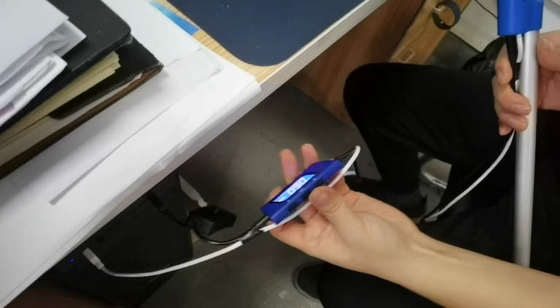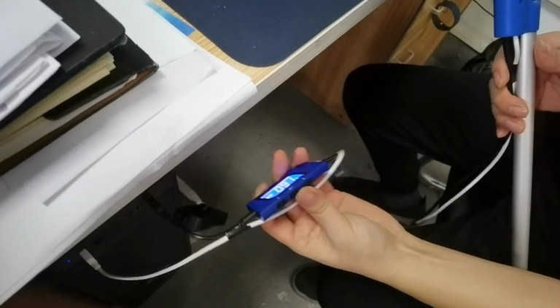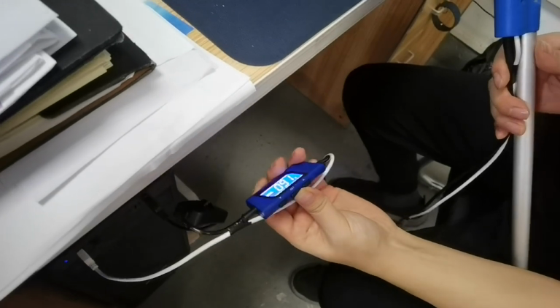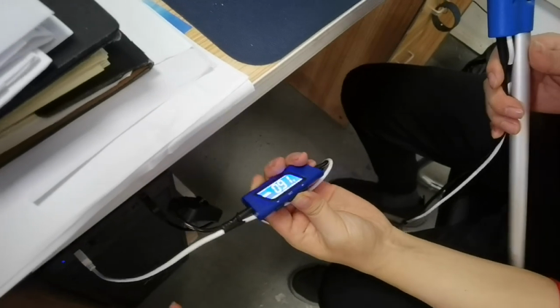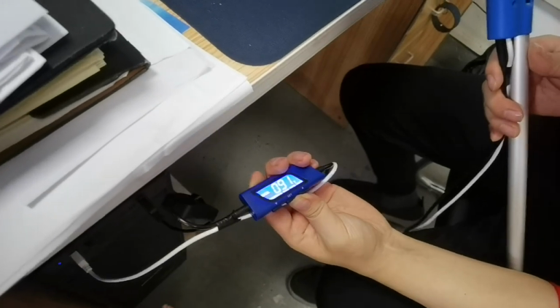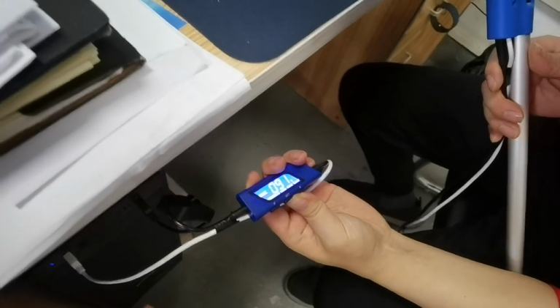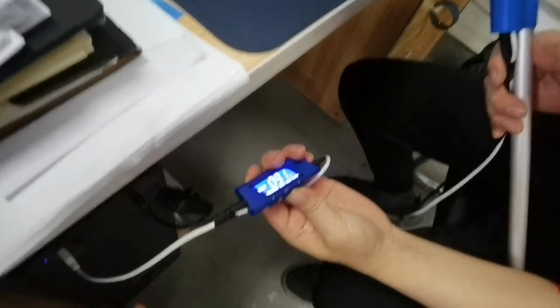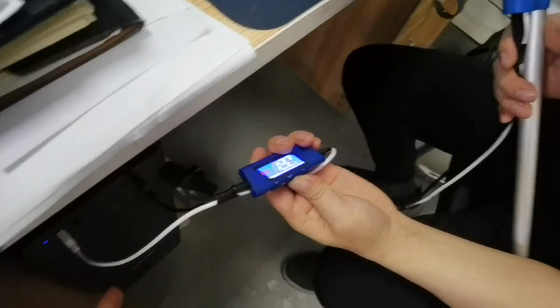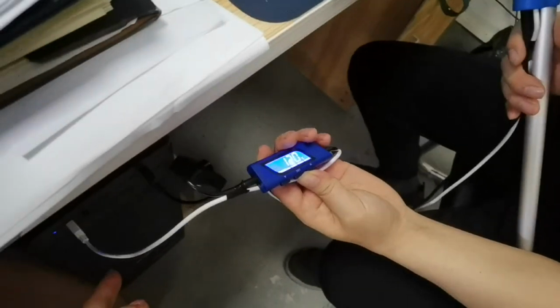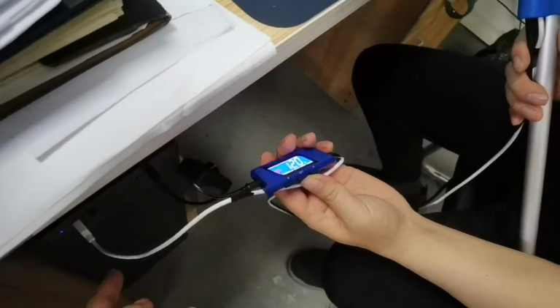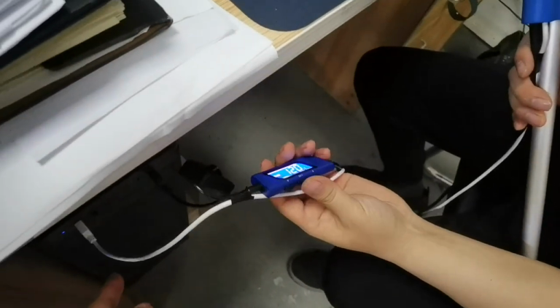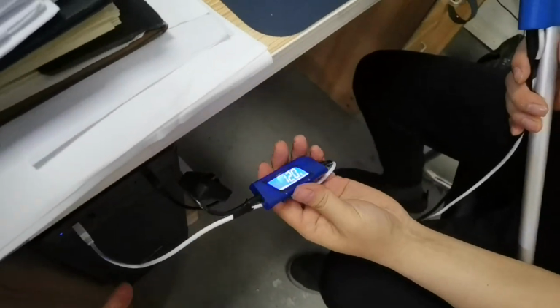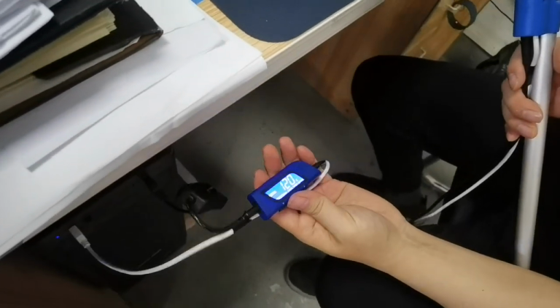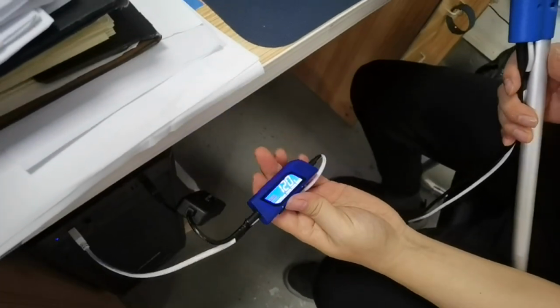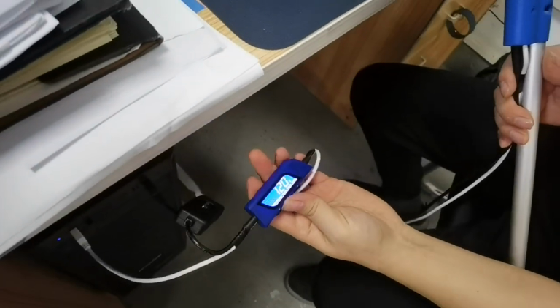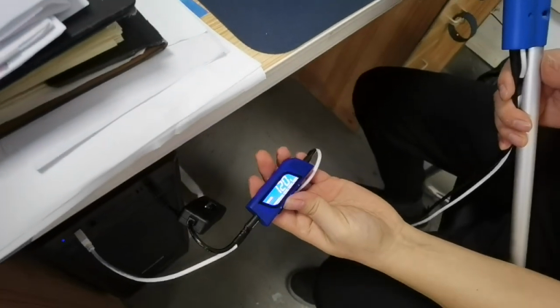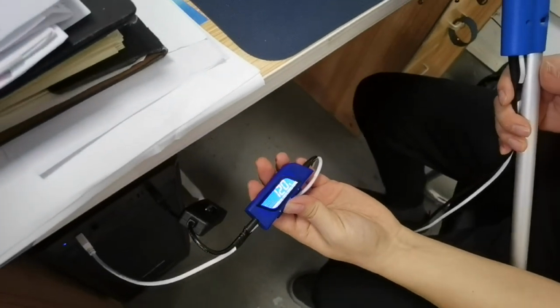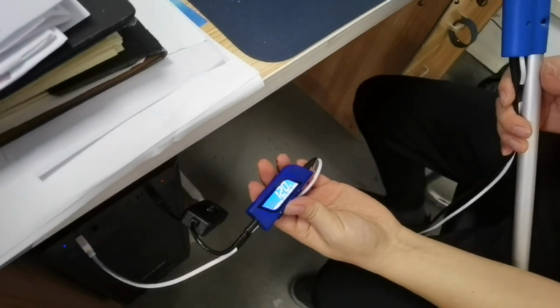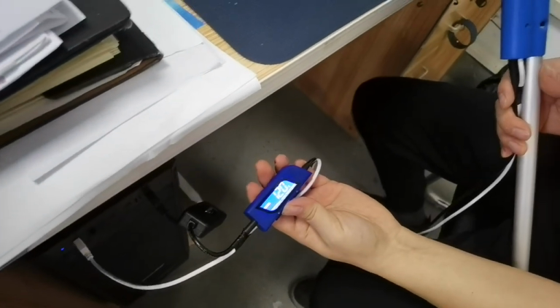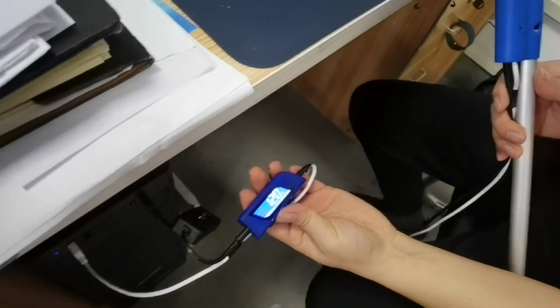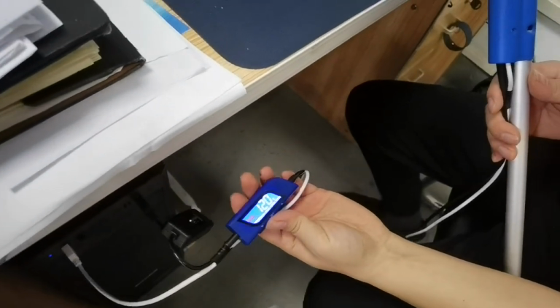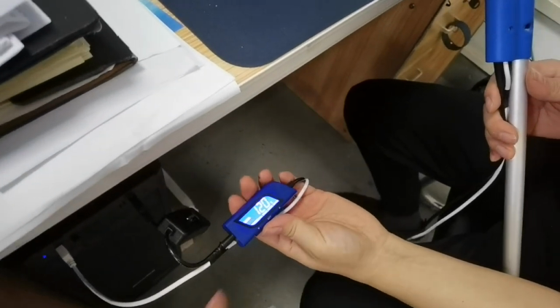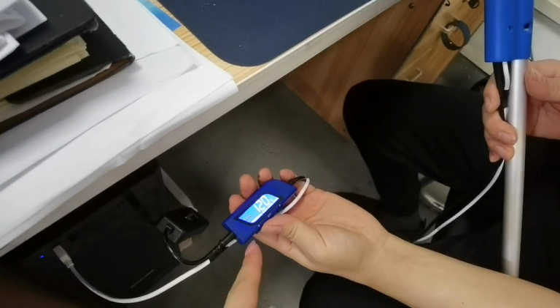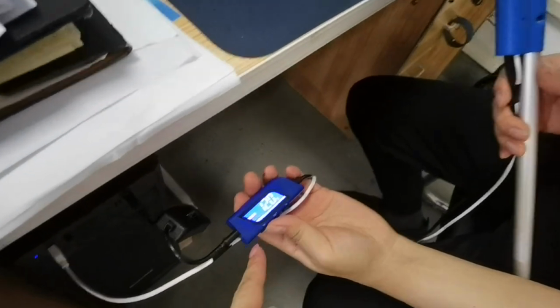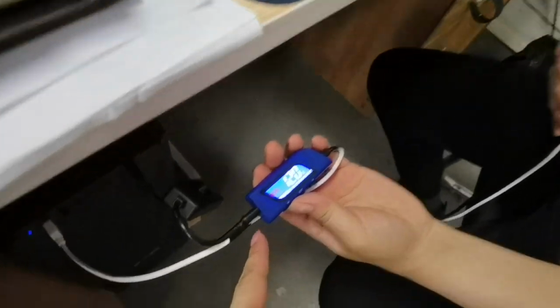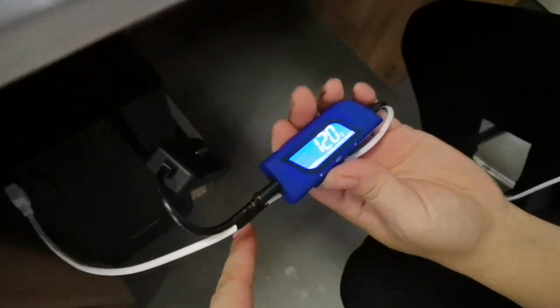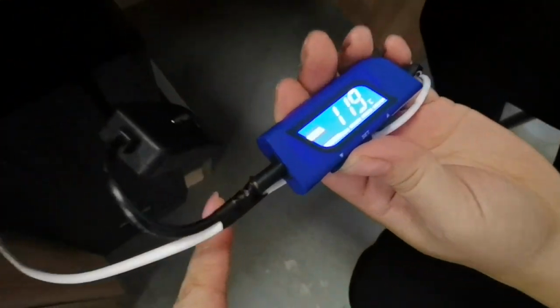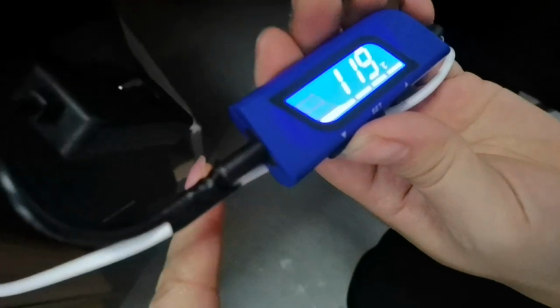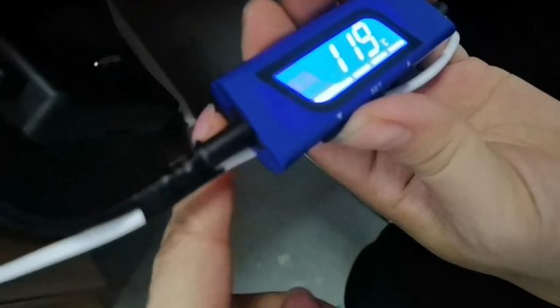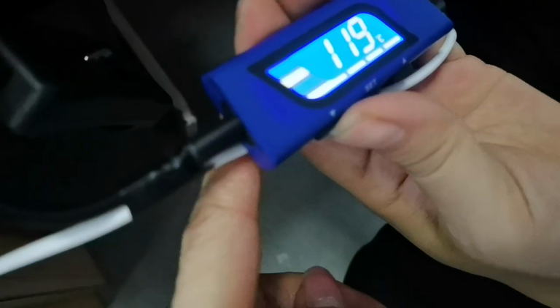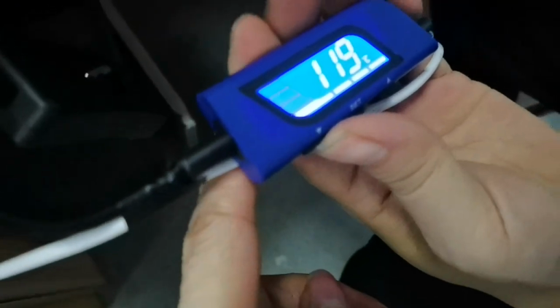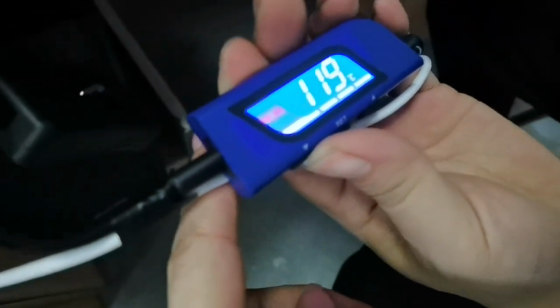When using, you can connect to a power bank. This sets the temperature here.